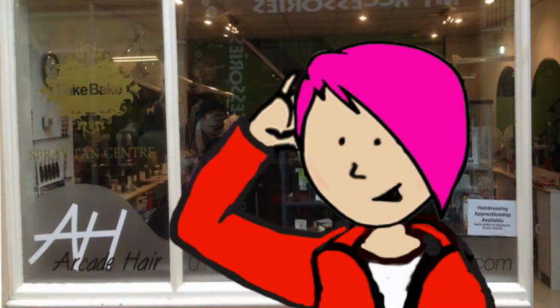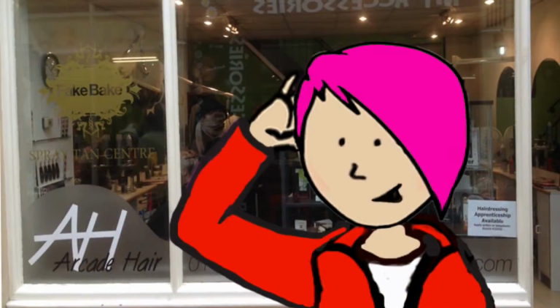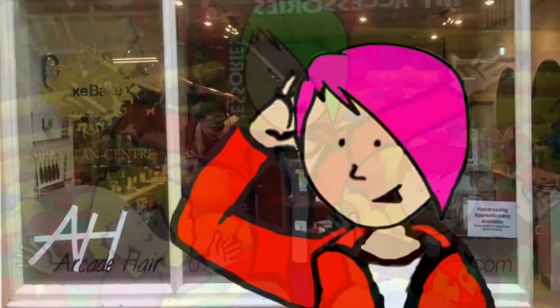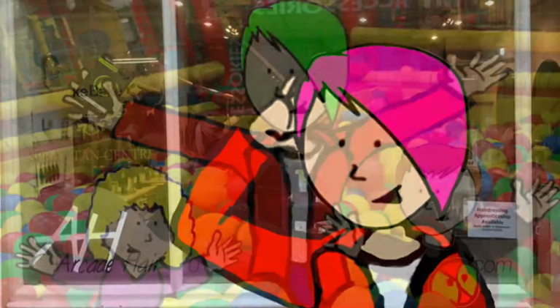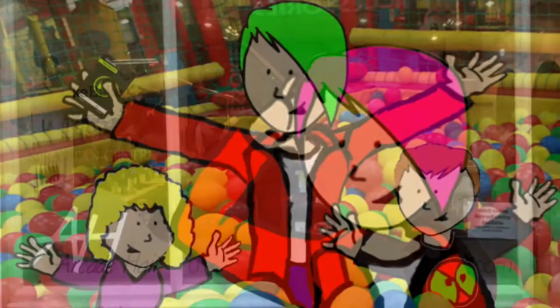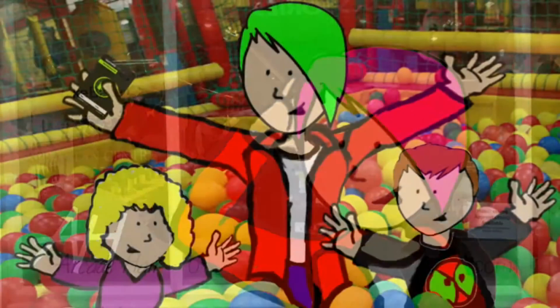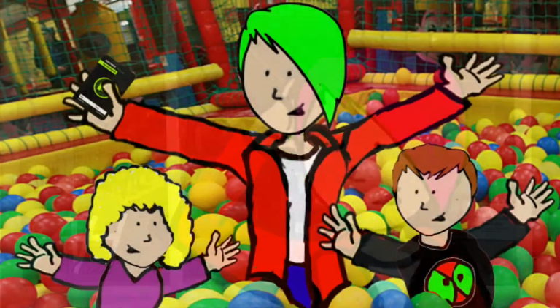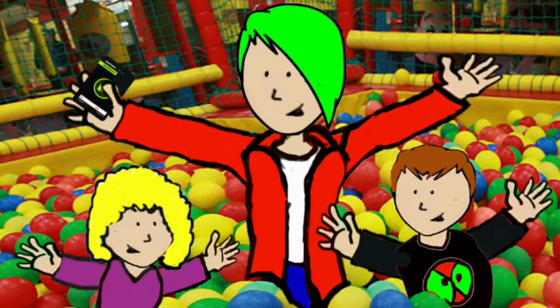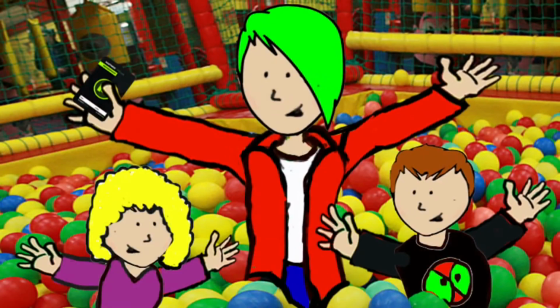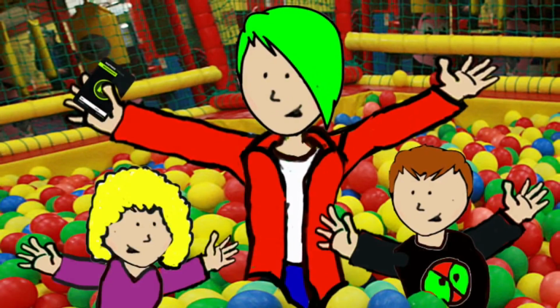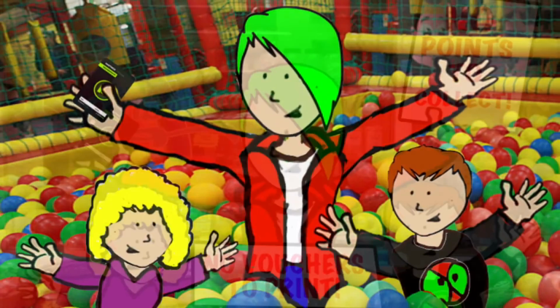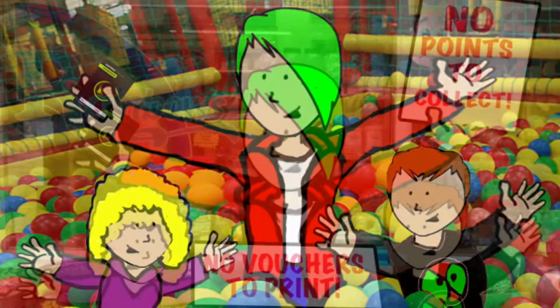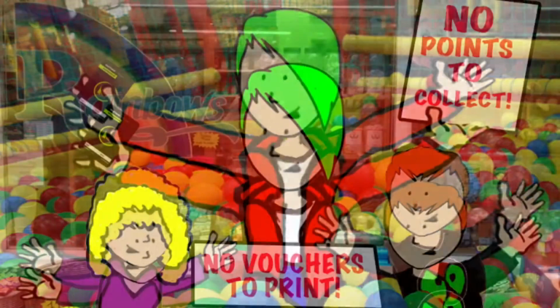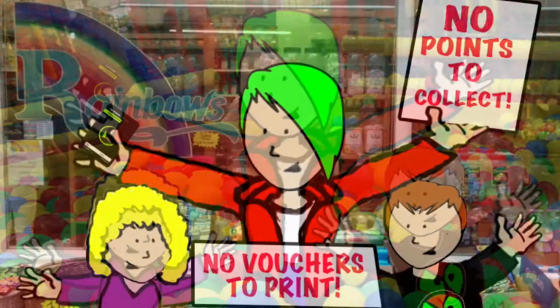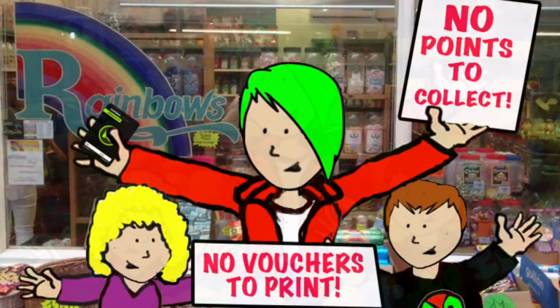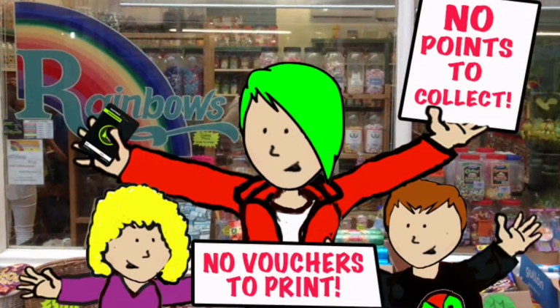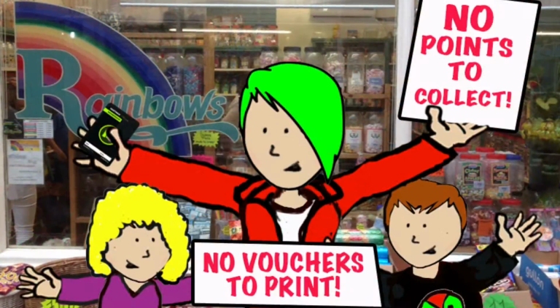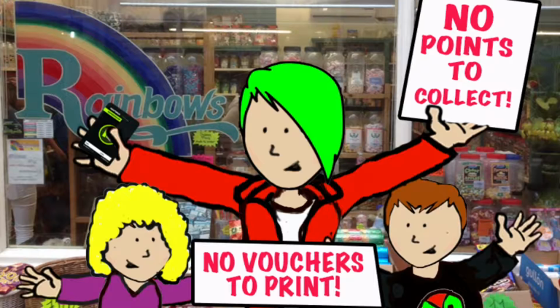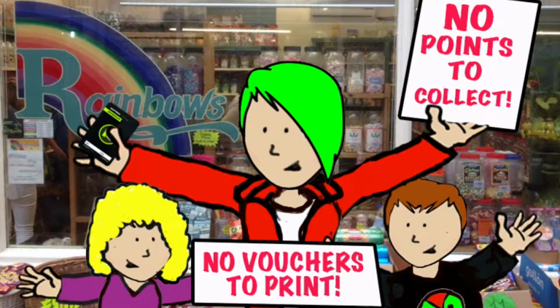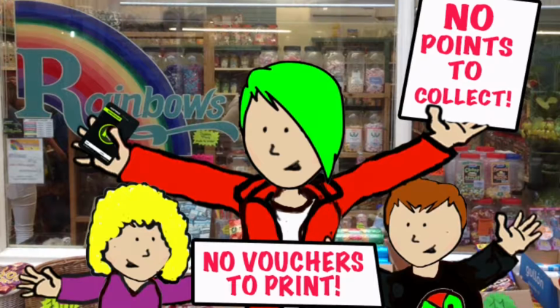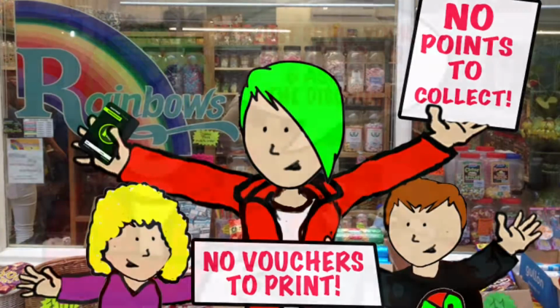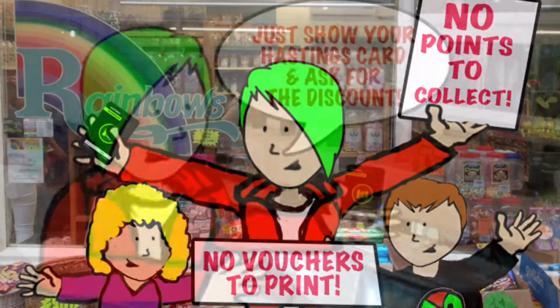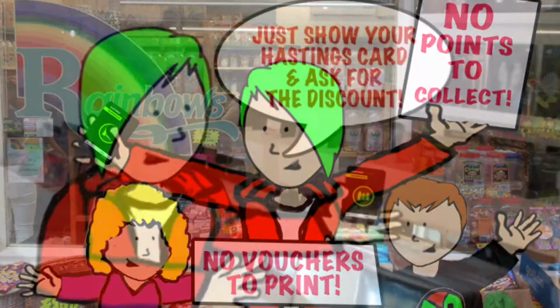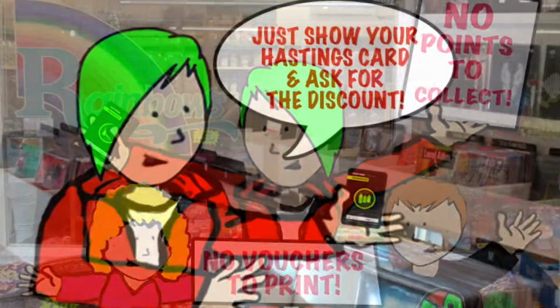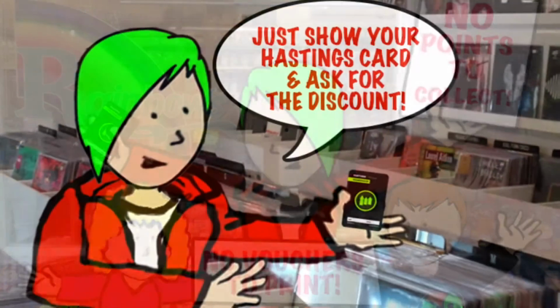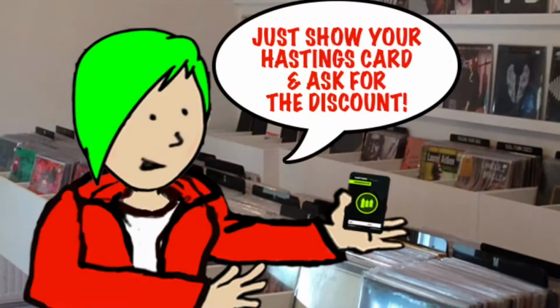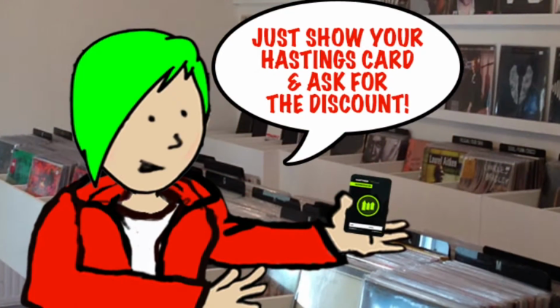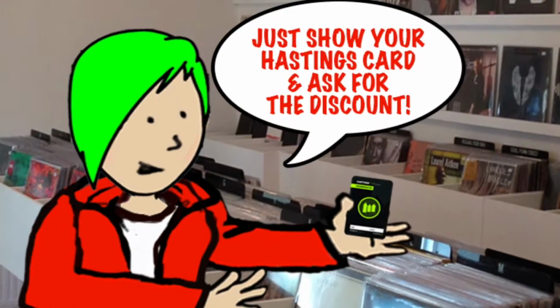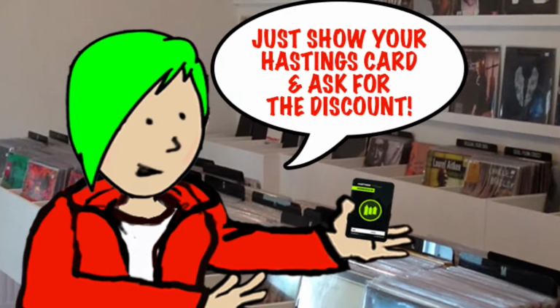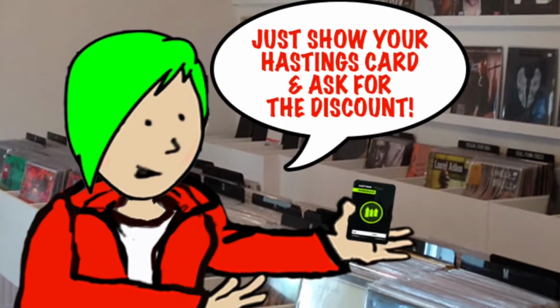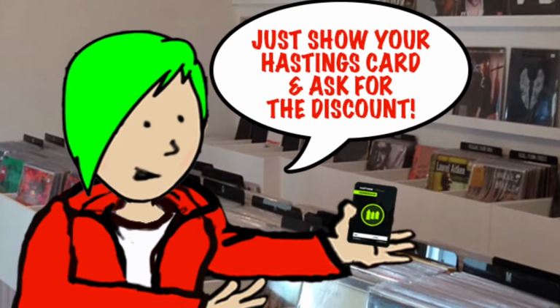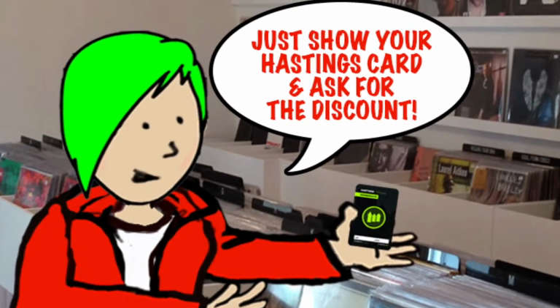There are no points to collect or vouchers to print out. Just show your Hastings card and ask for the discount.